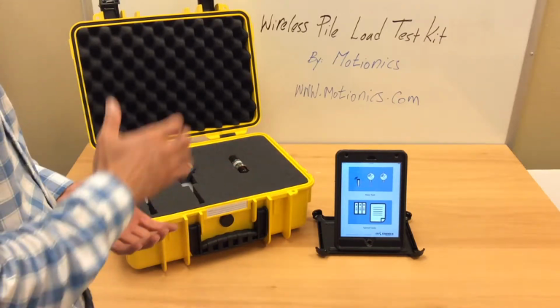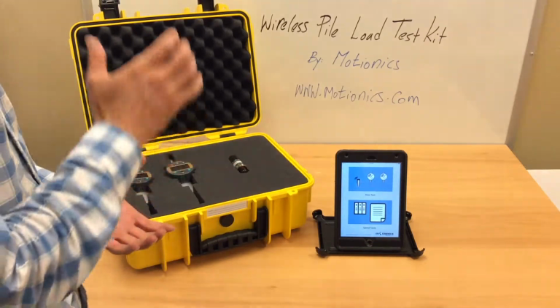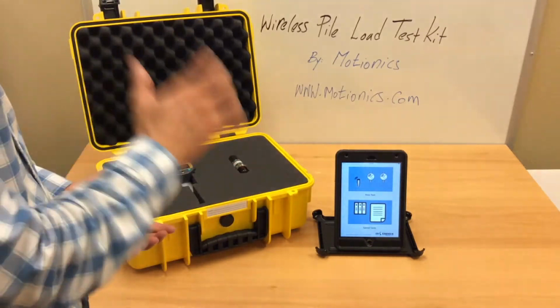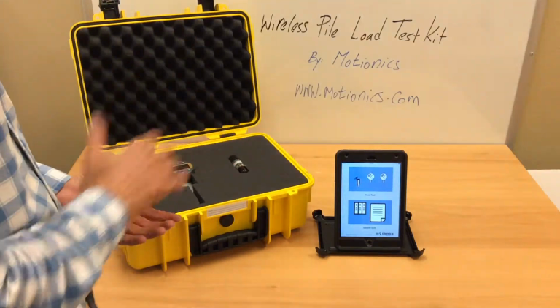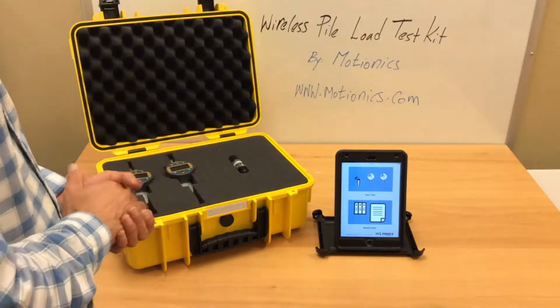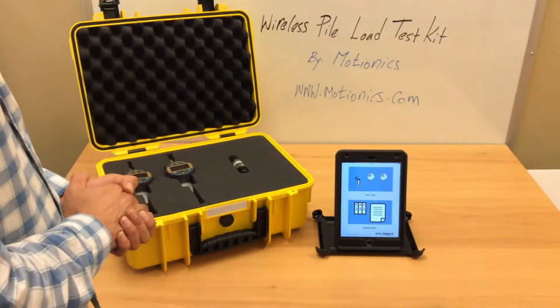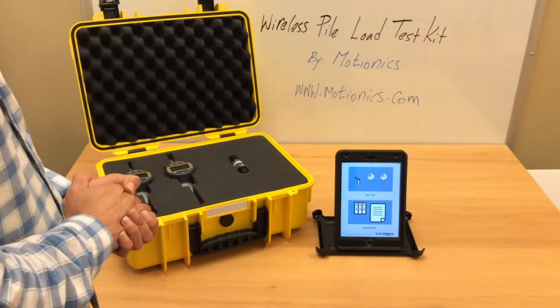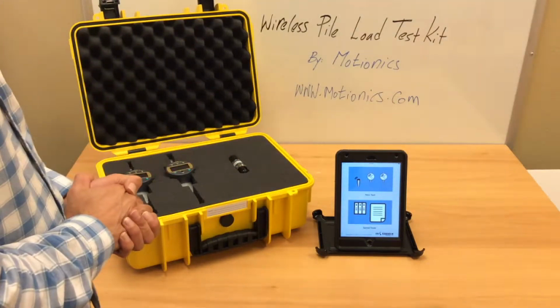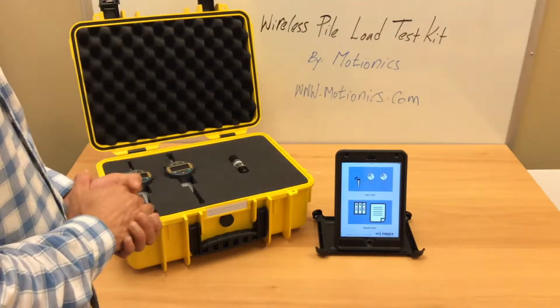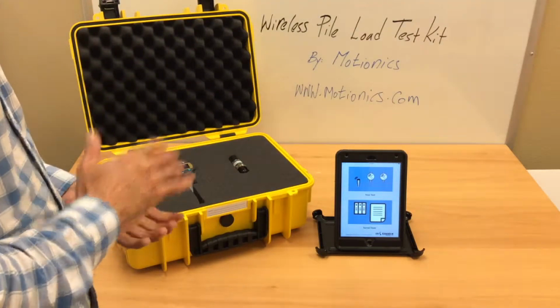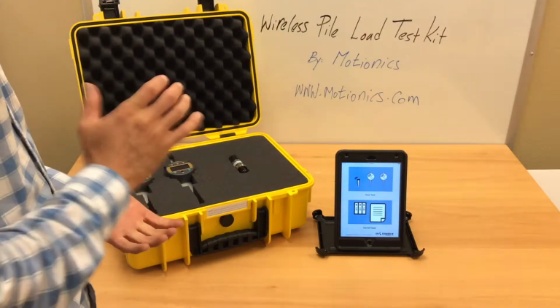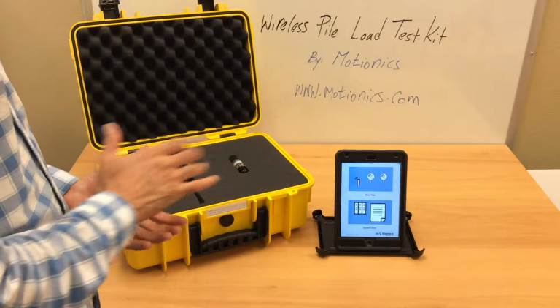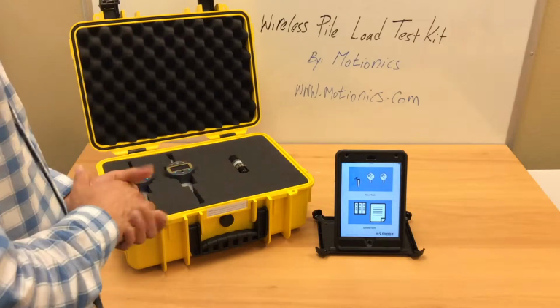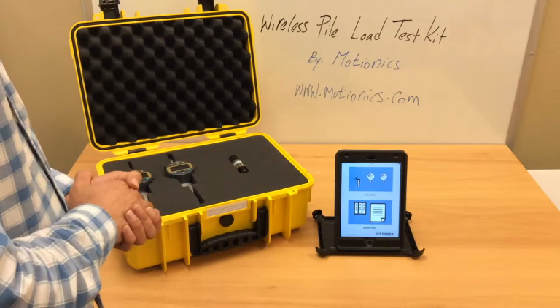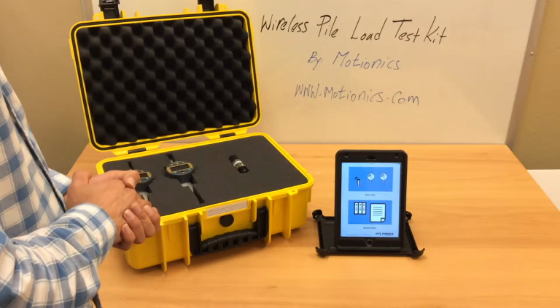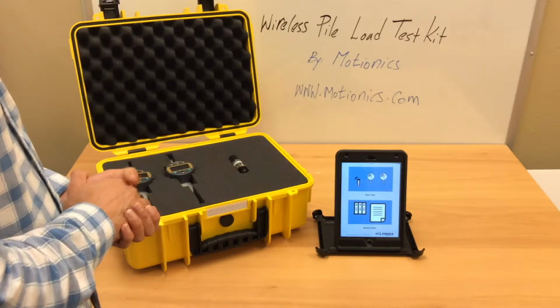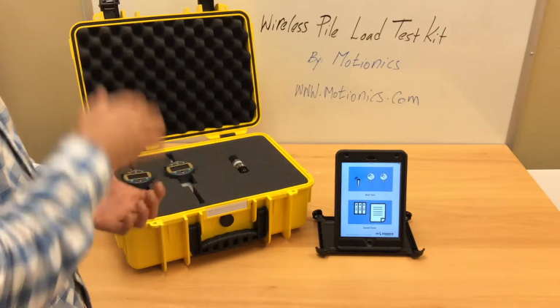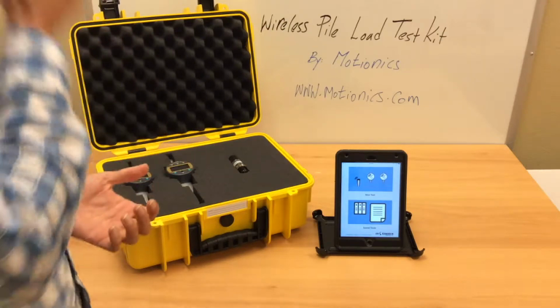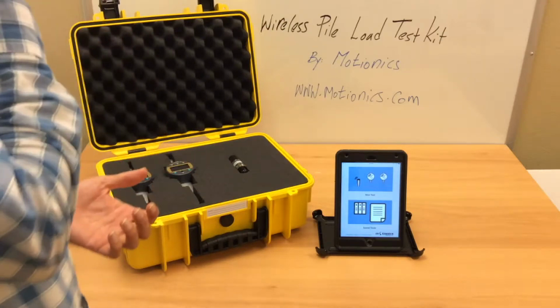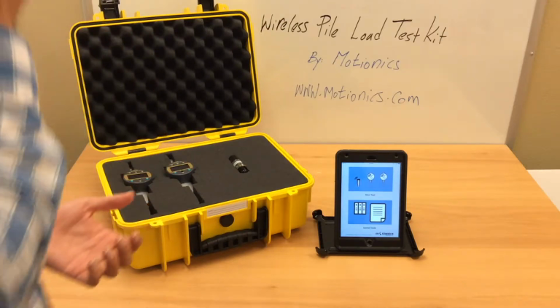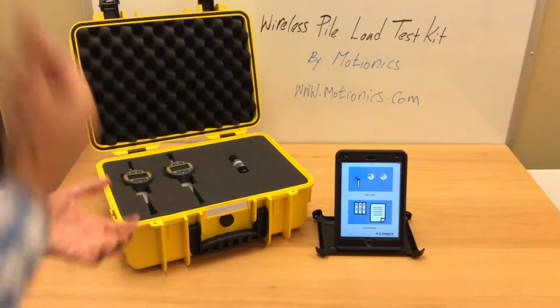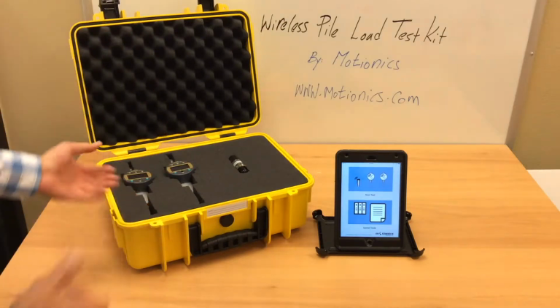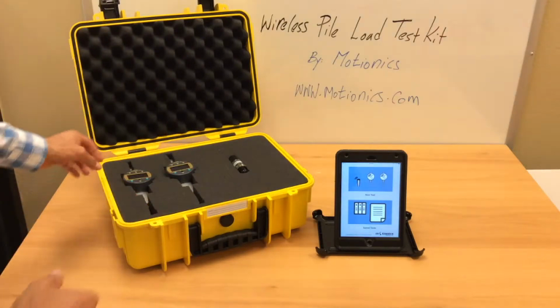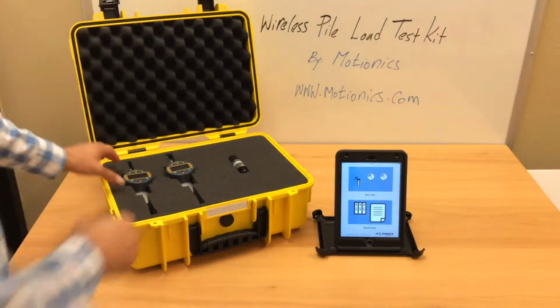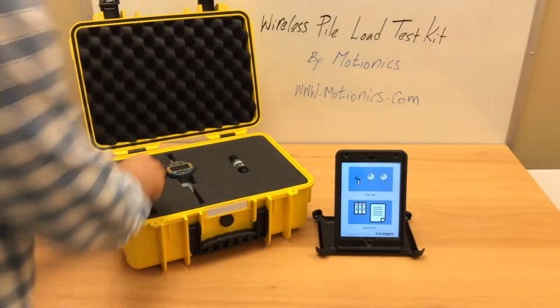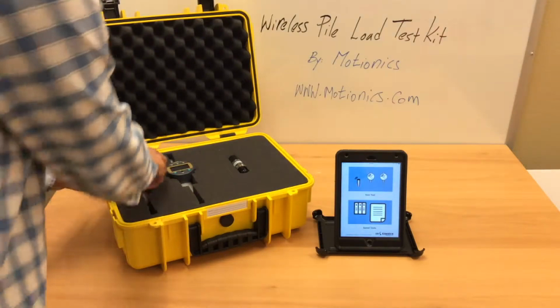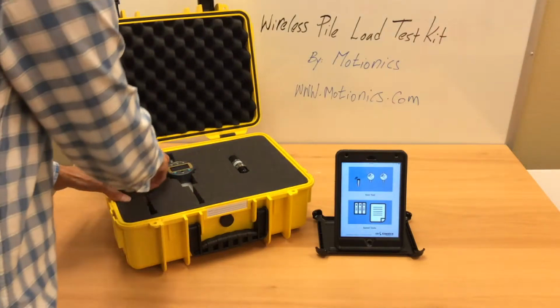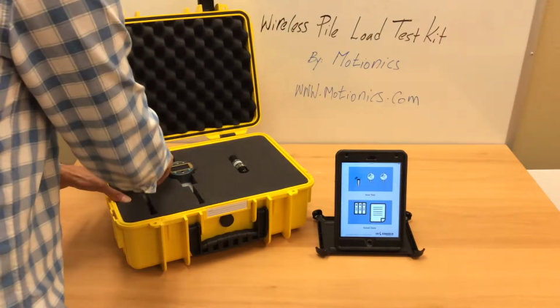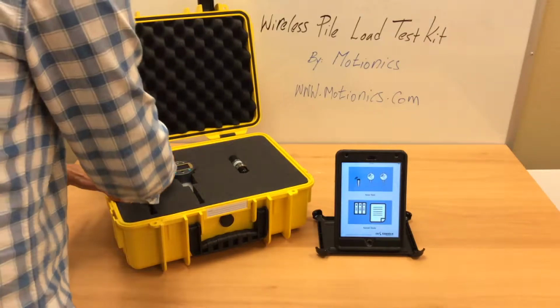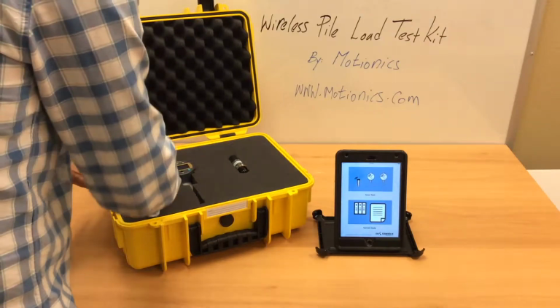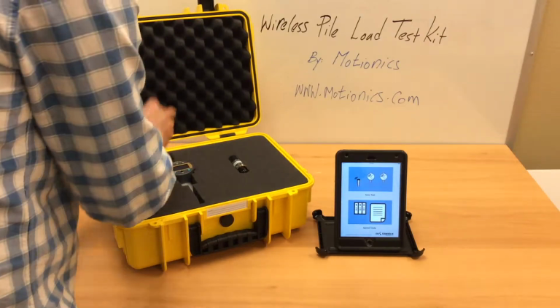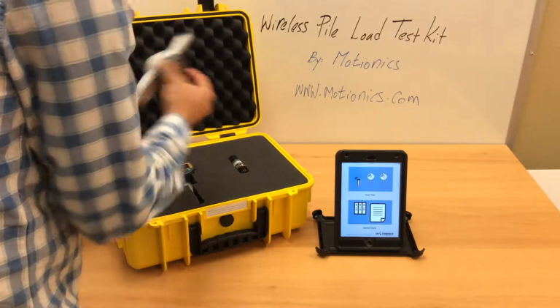It also comes with an iPad that is loaded with all of the applications that are needed for the pile load test.